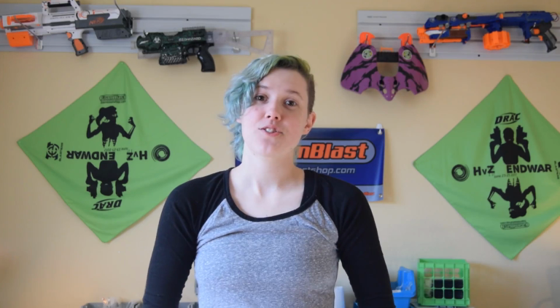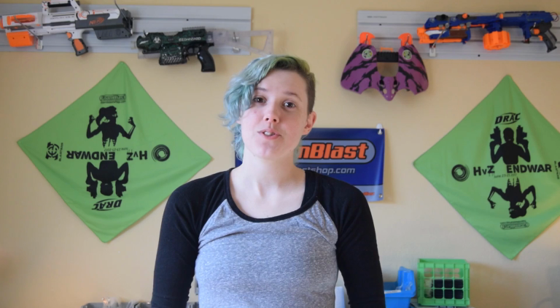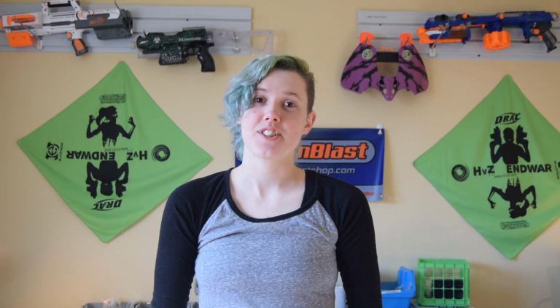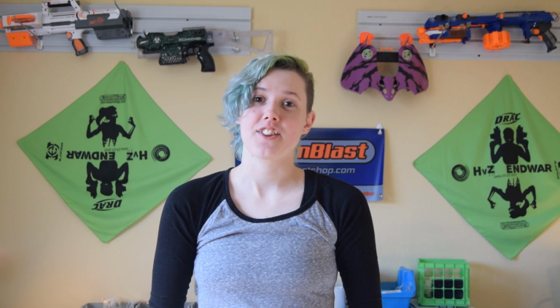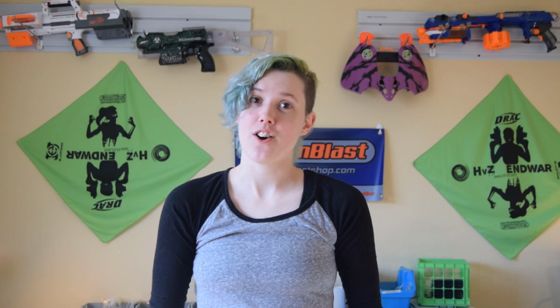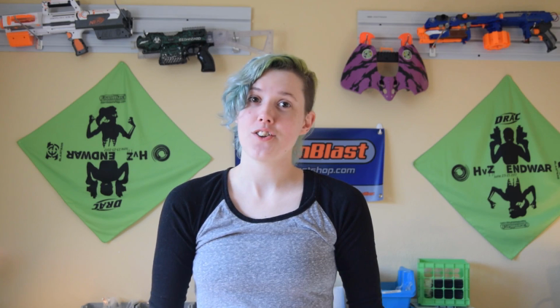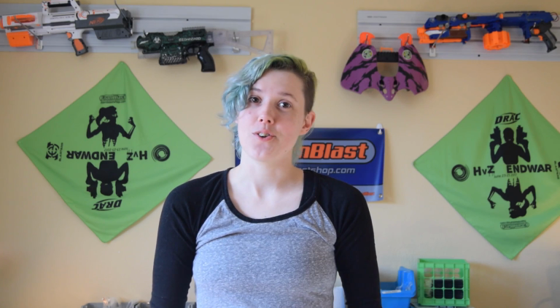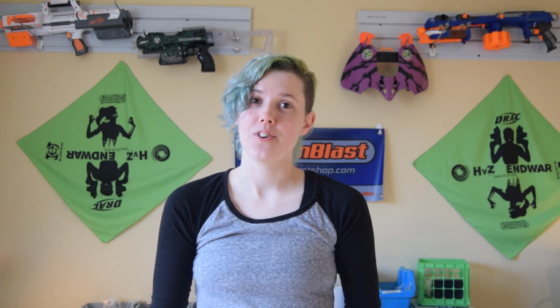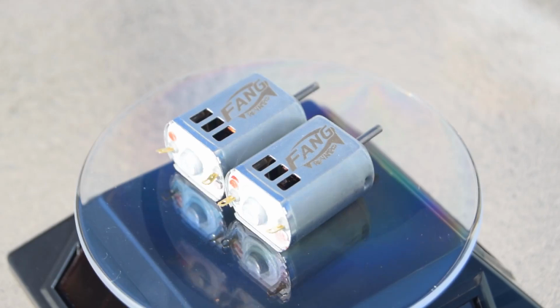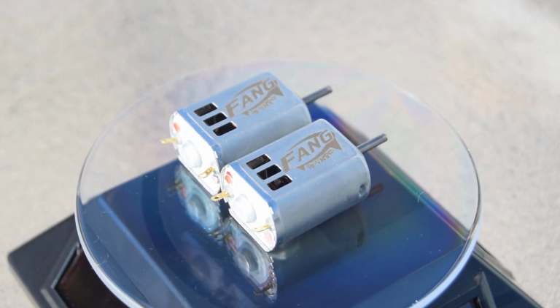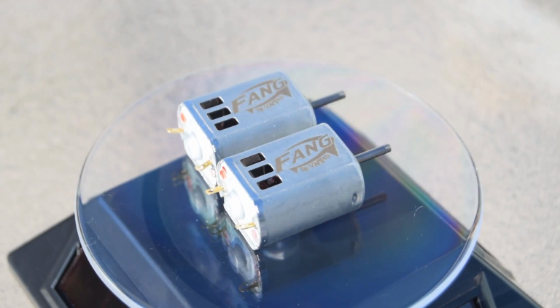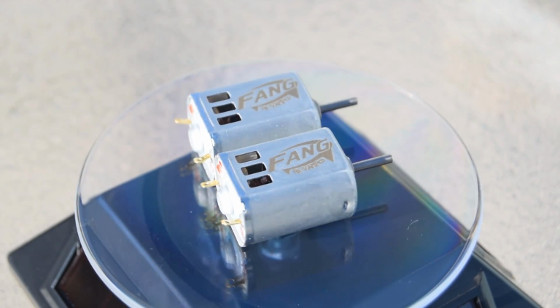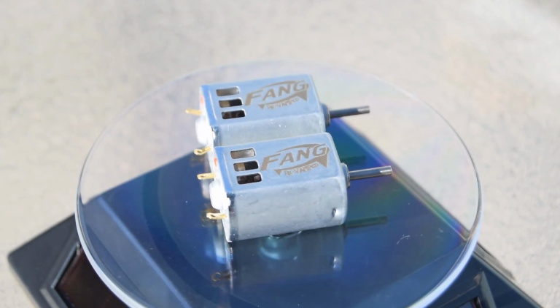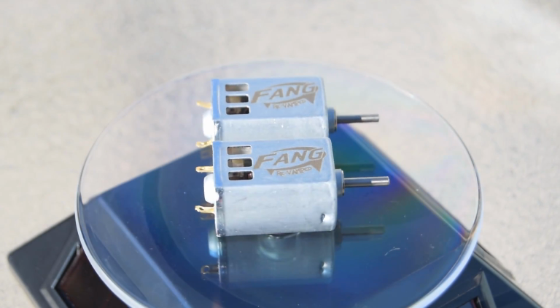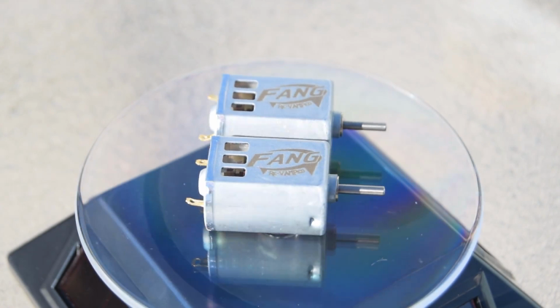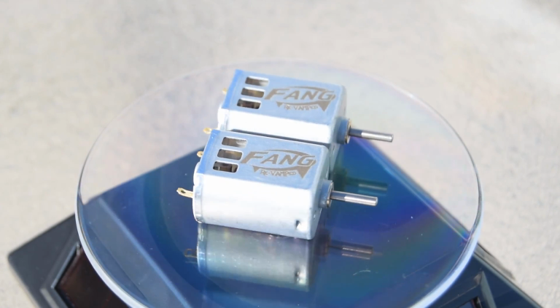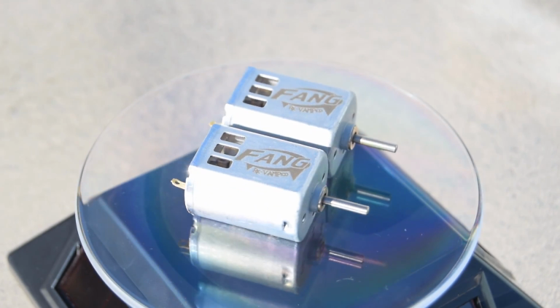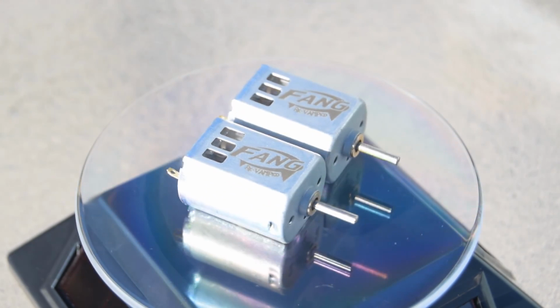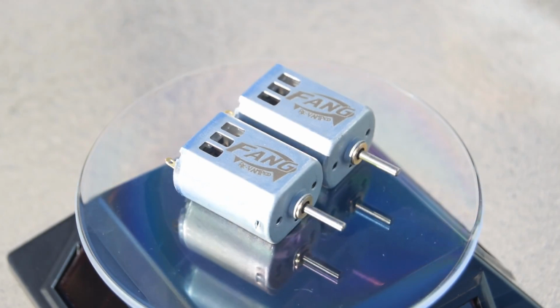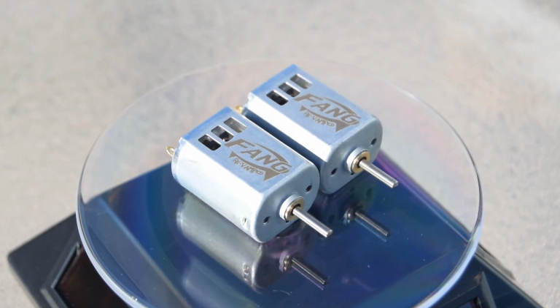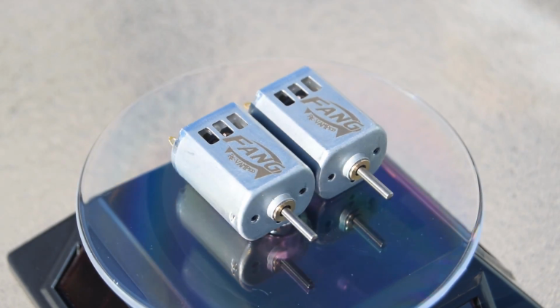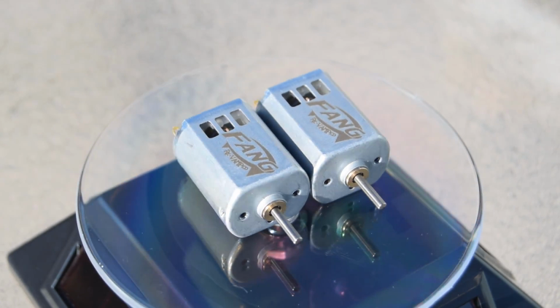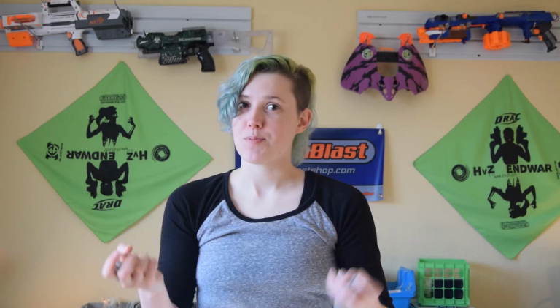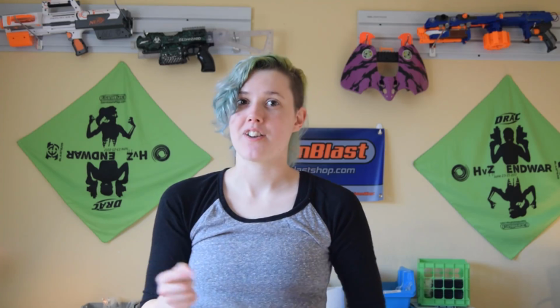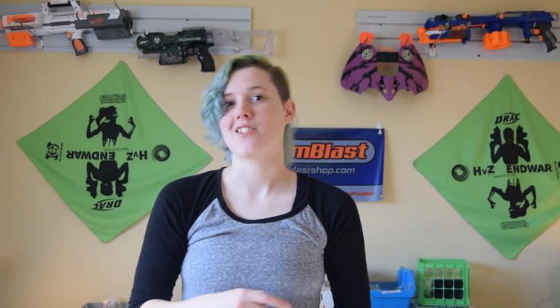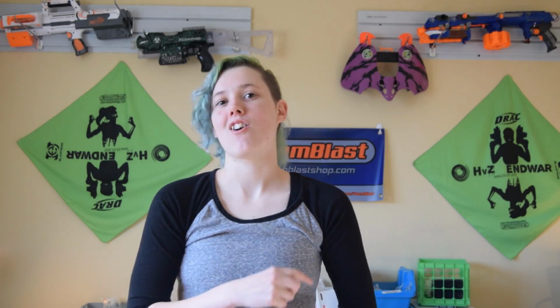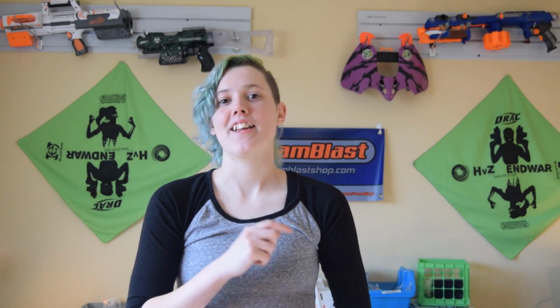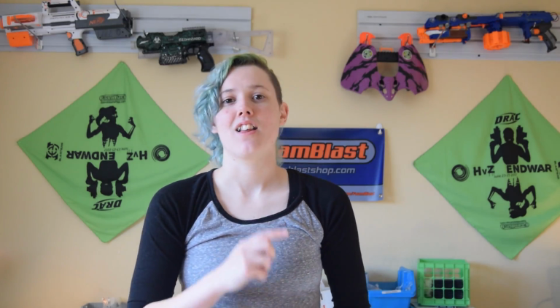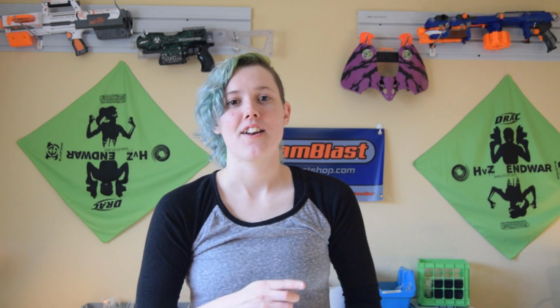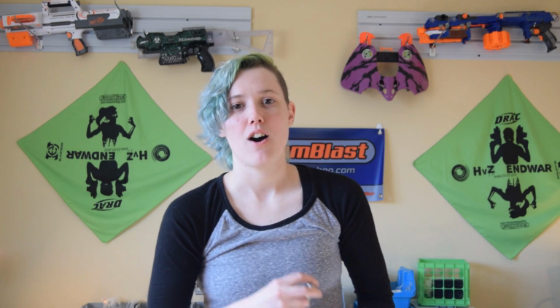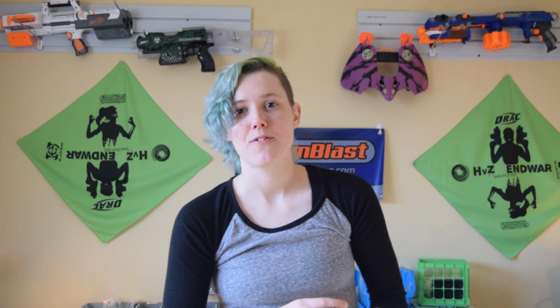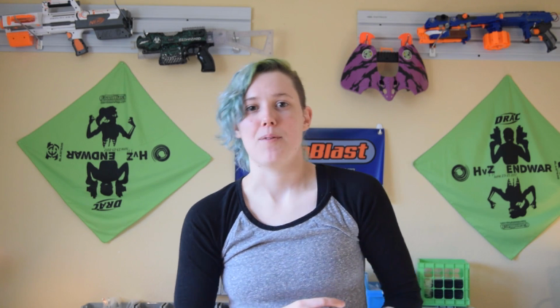Introducing the all-new Fangs Revamped. Let's go over the changes because there are a lot of them.